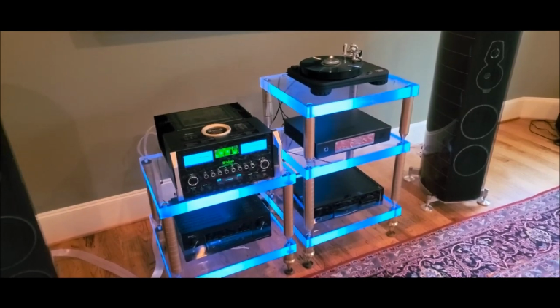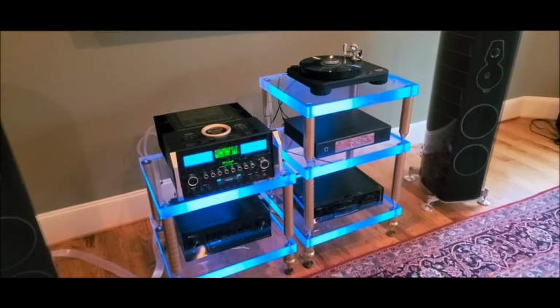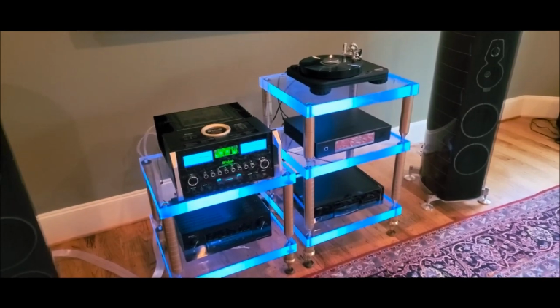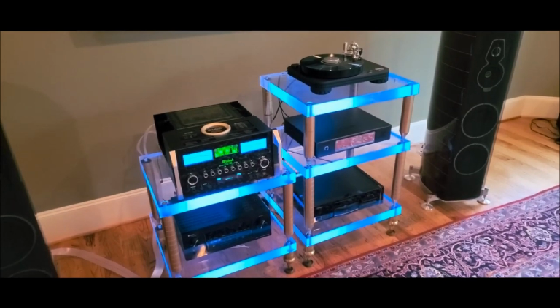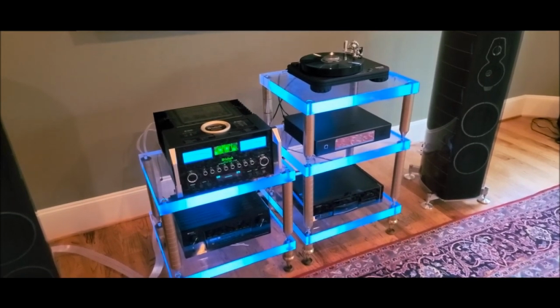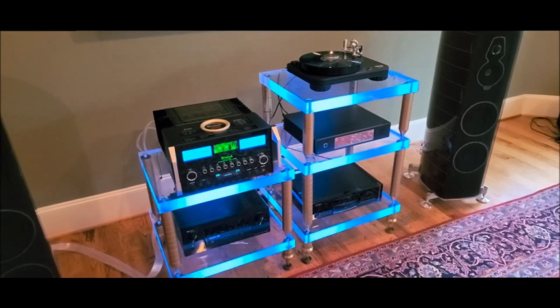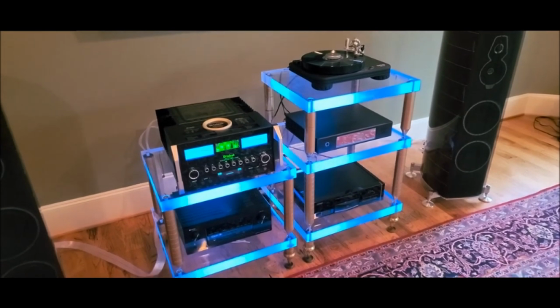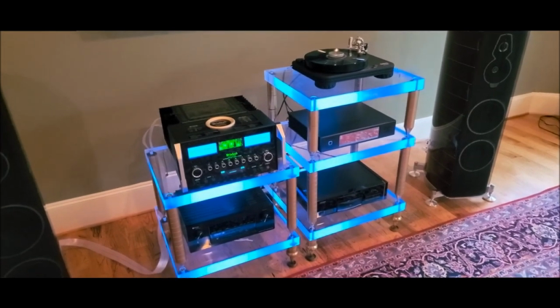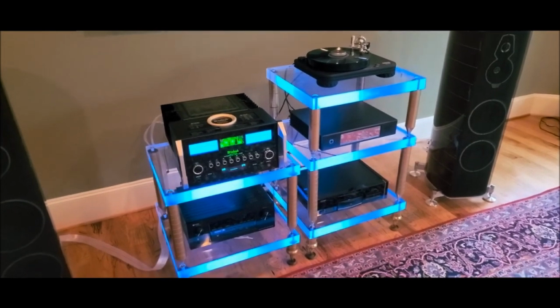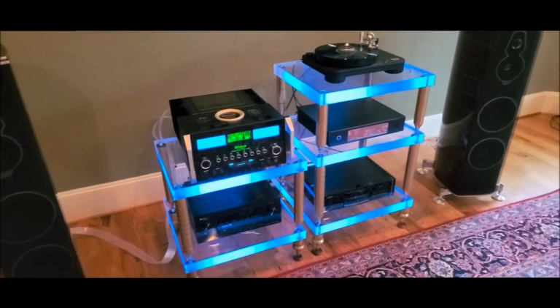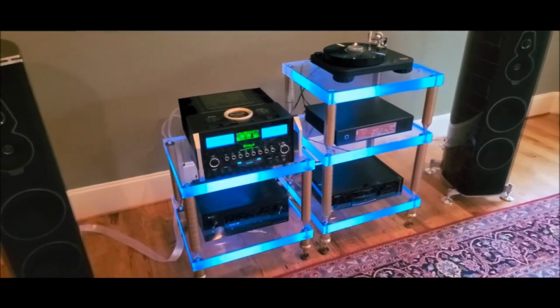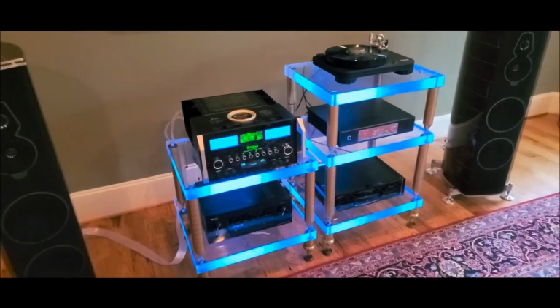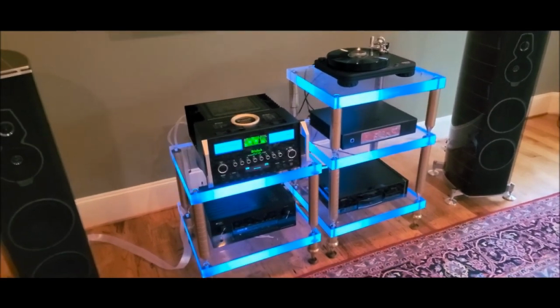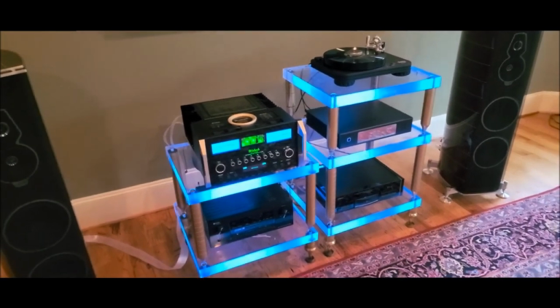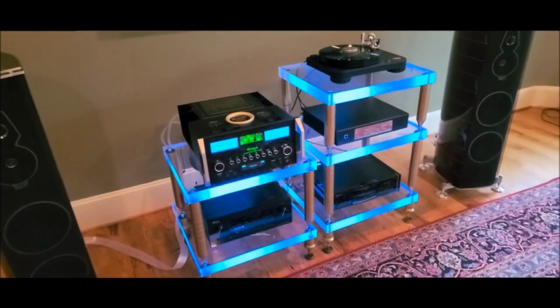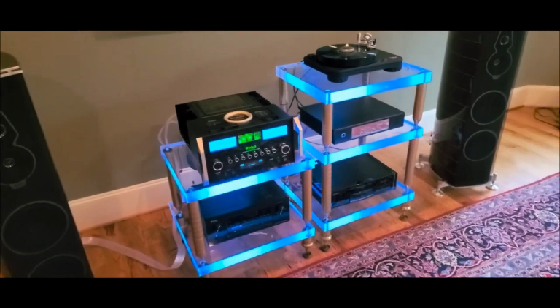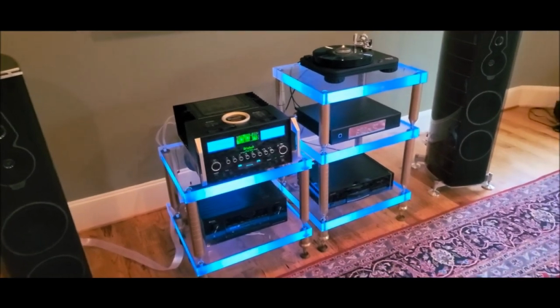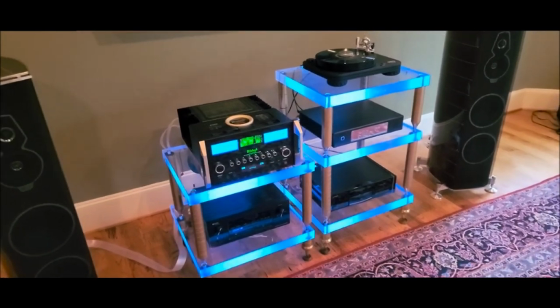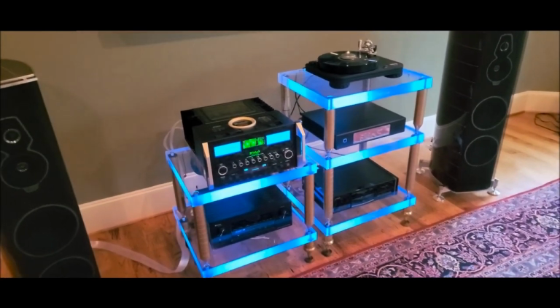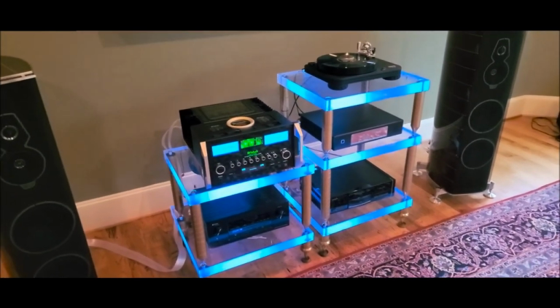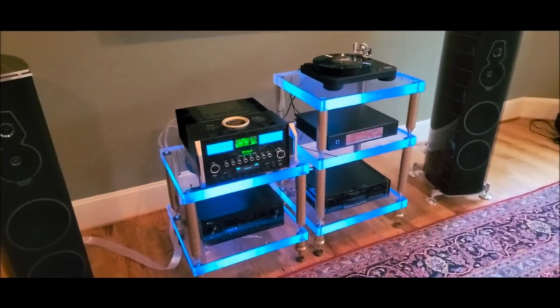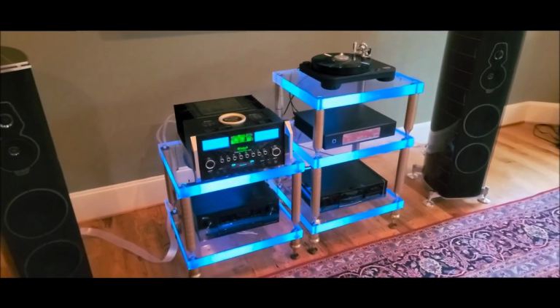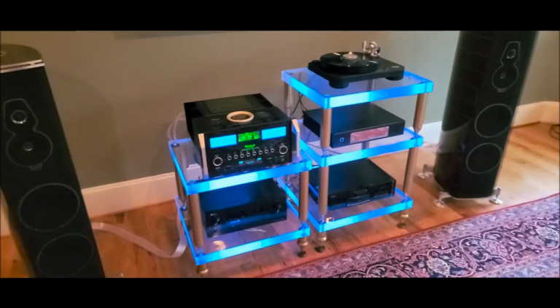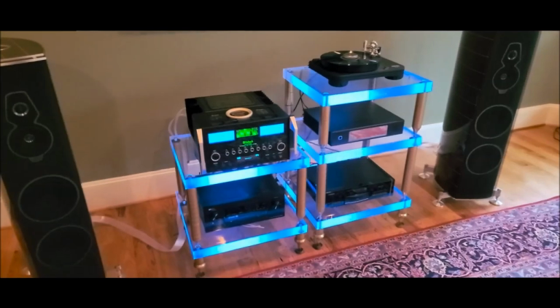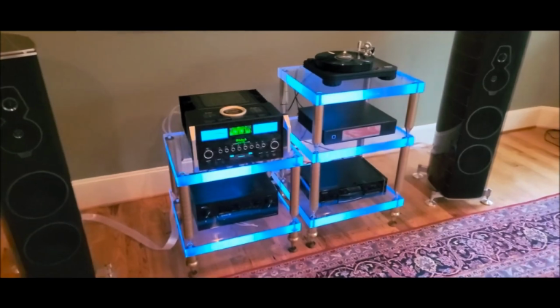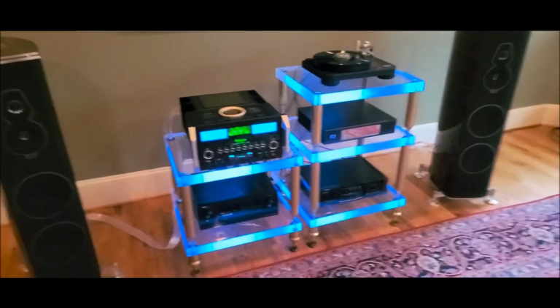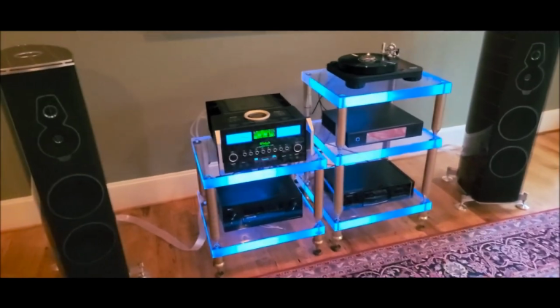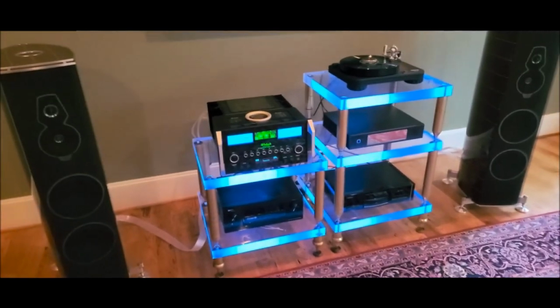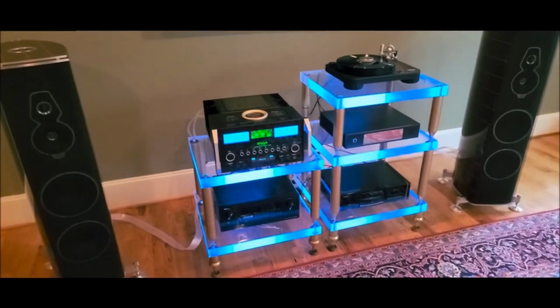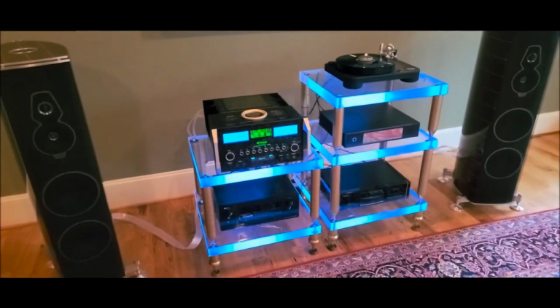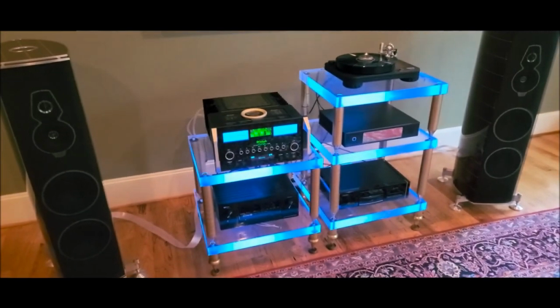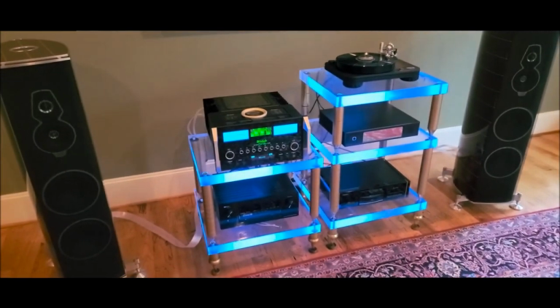It's an awesome-looking system and equally impressive sounding. Let's go ahead and listen to a few tunes.